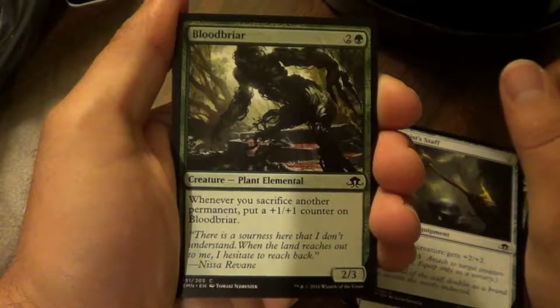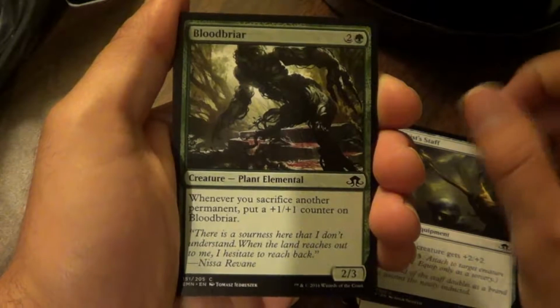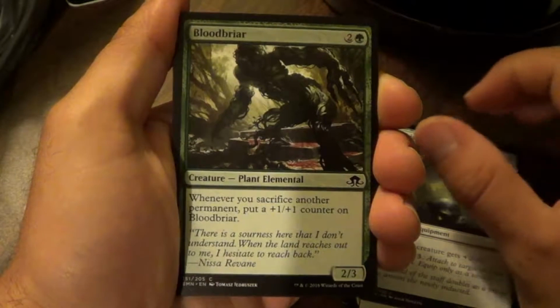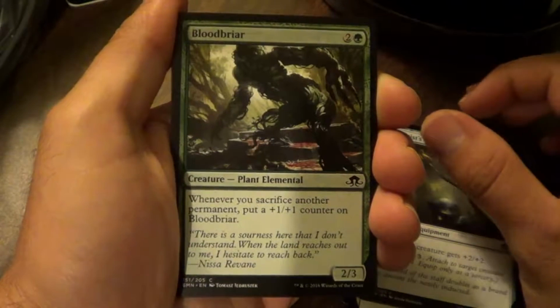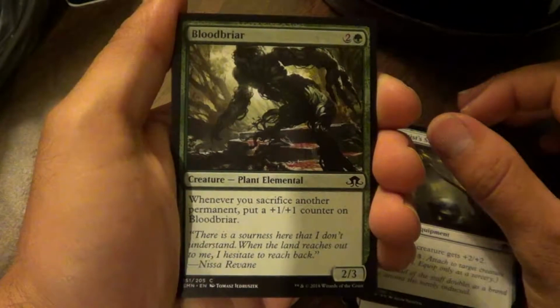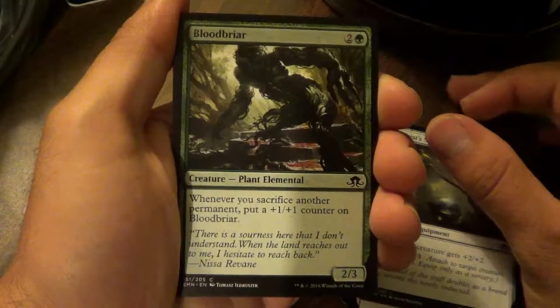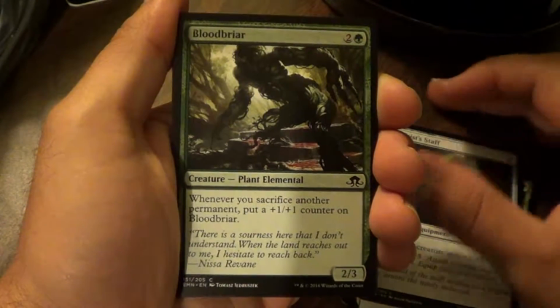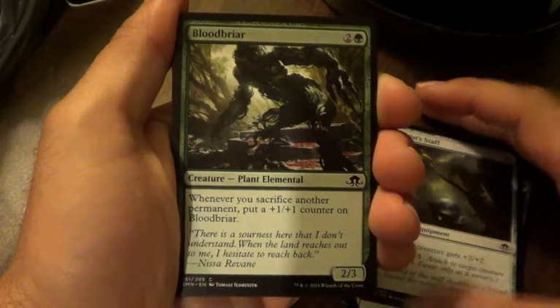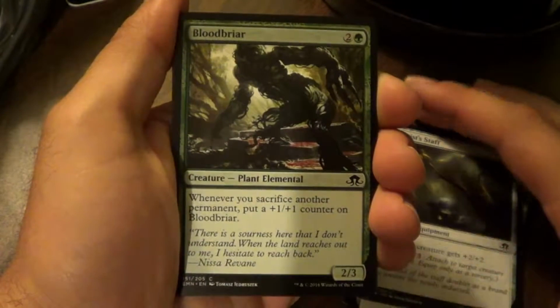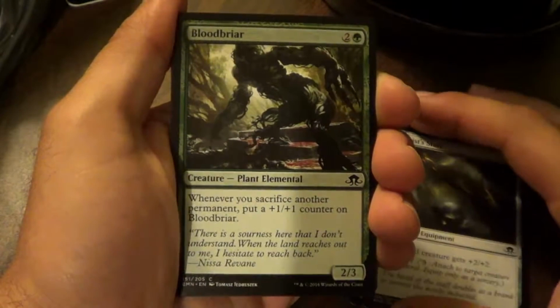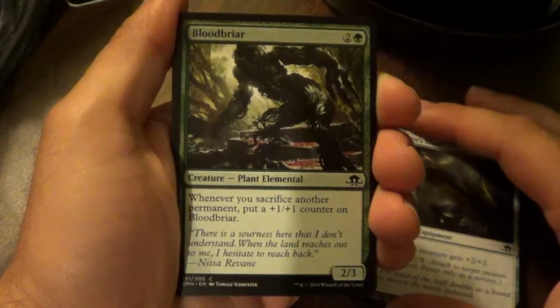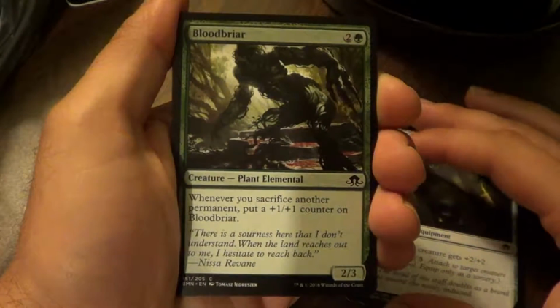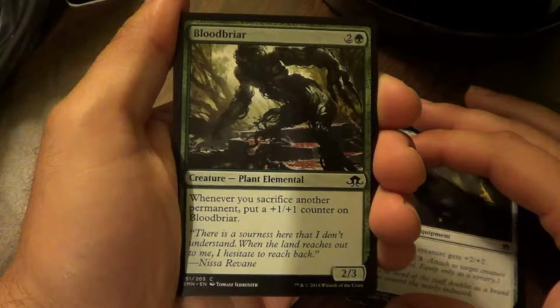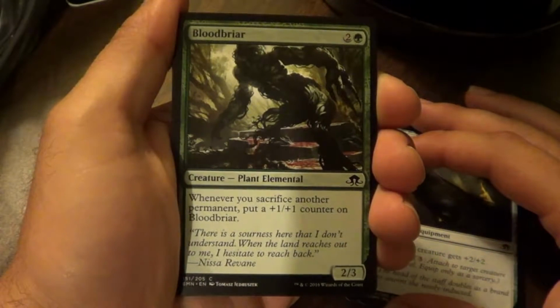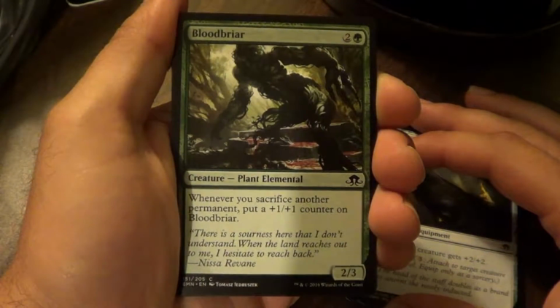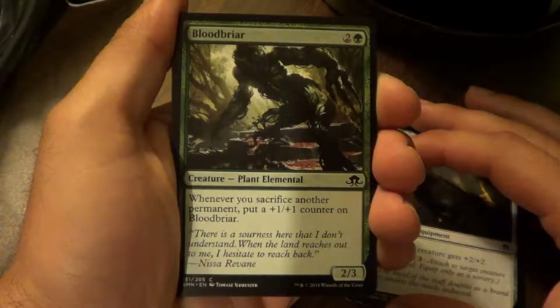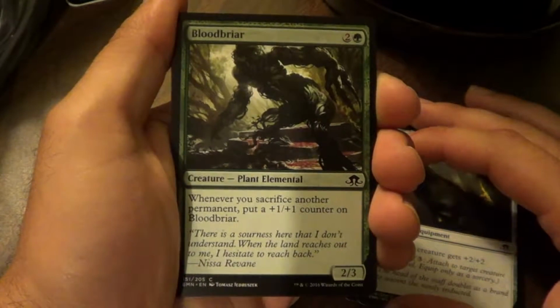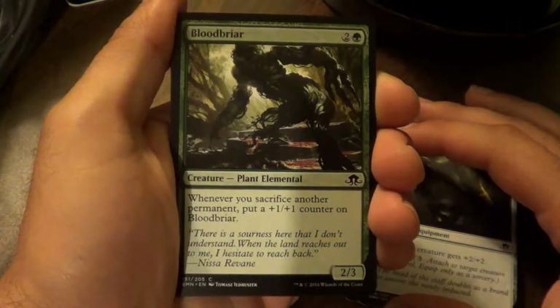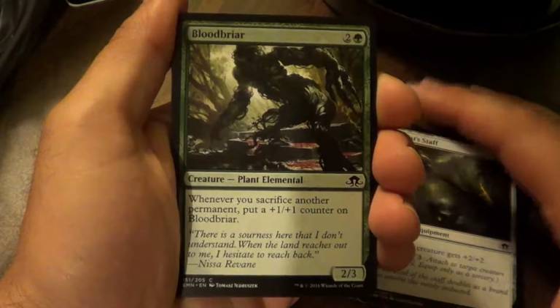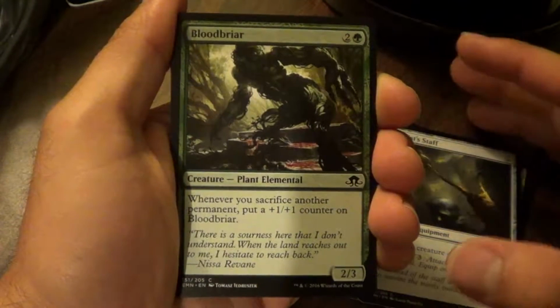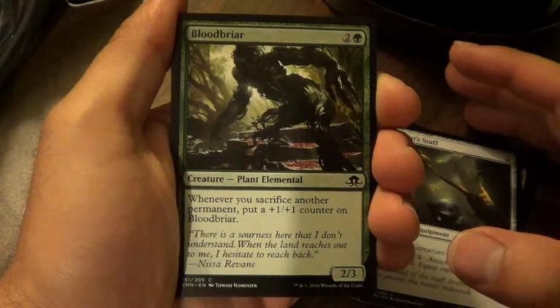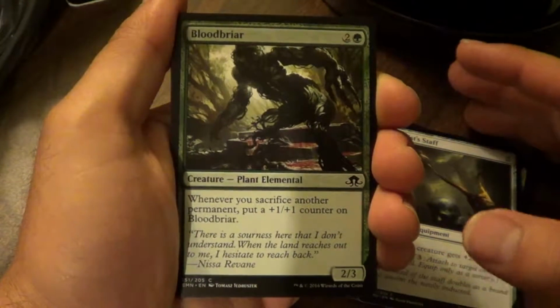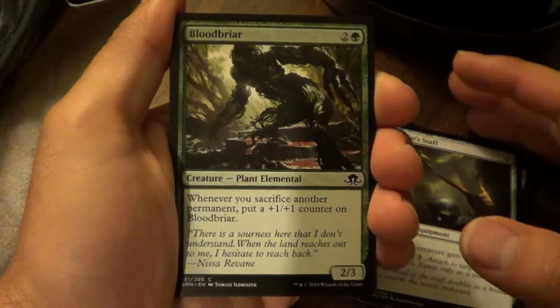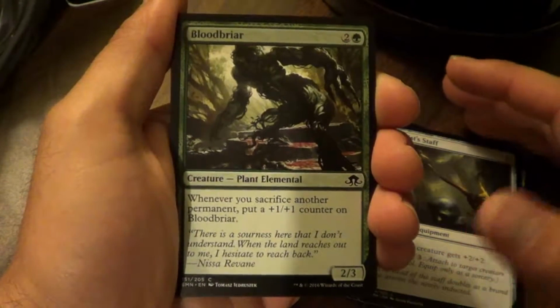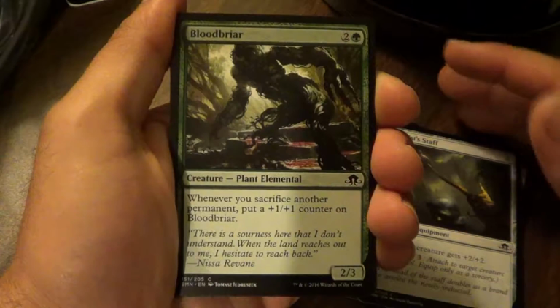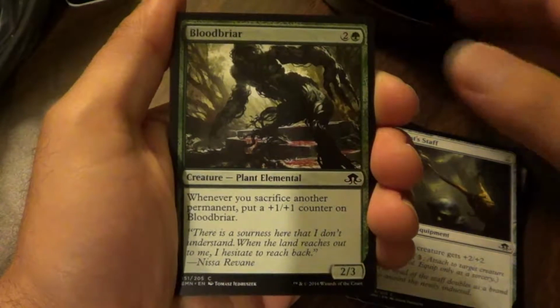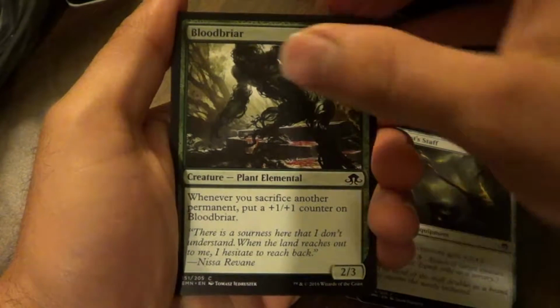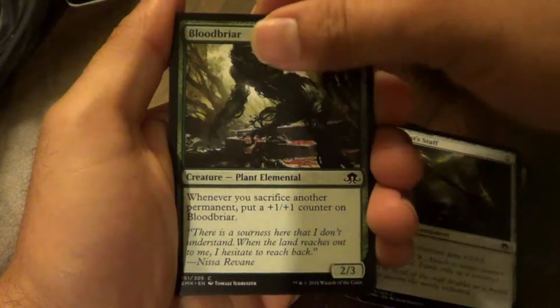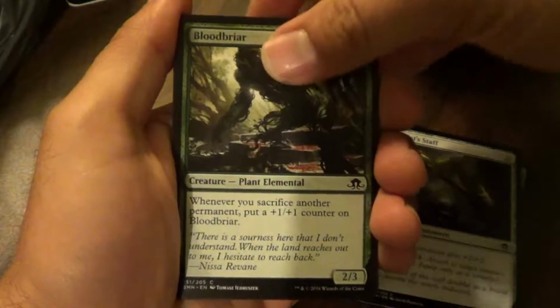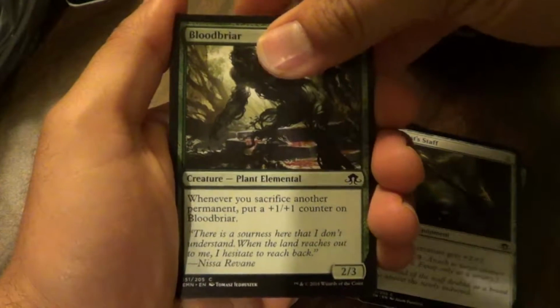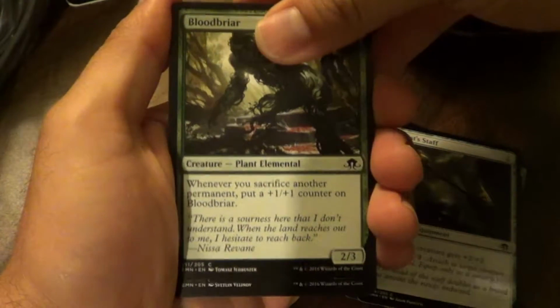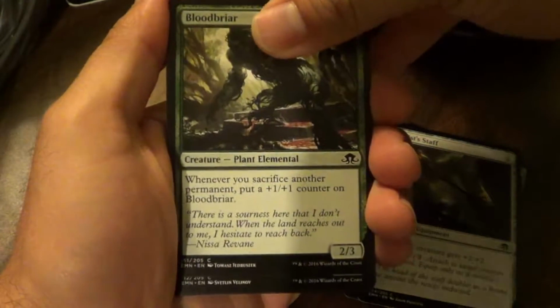Bloodbriar. Whenever you sacrifice another permanent, put a plus one plus one counter on Bloodbriar. I like that — that's a good ability.